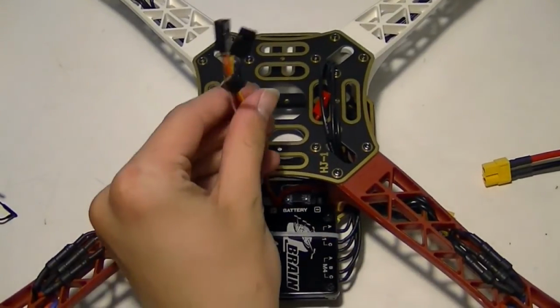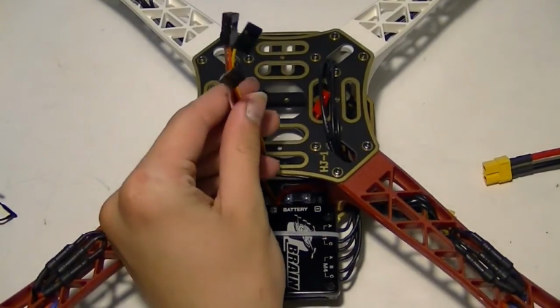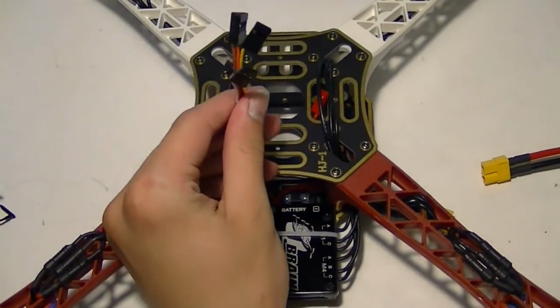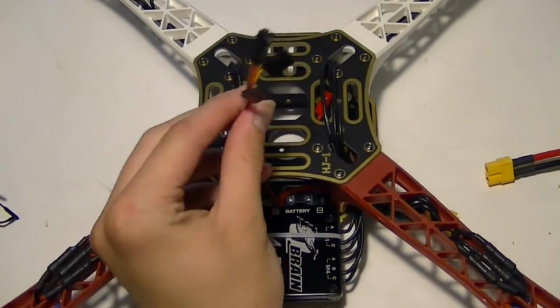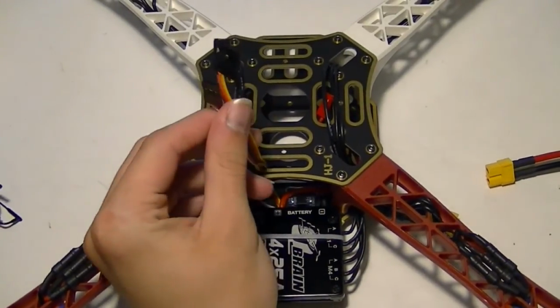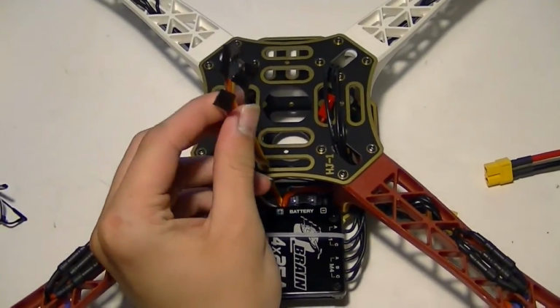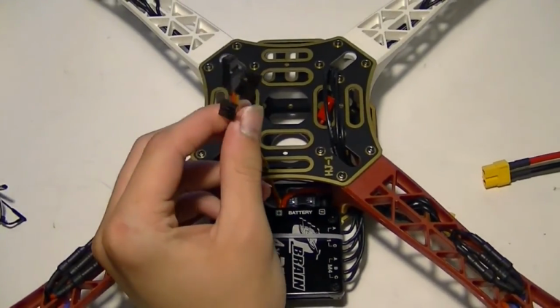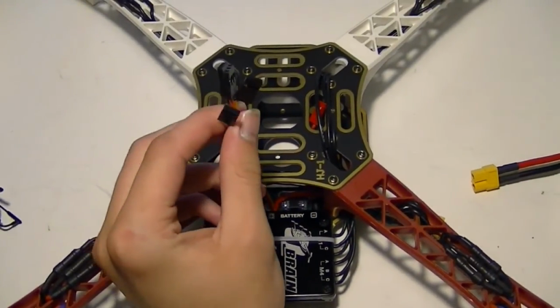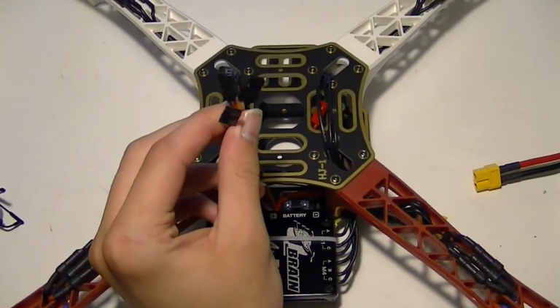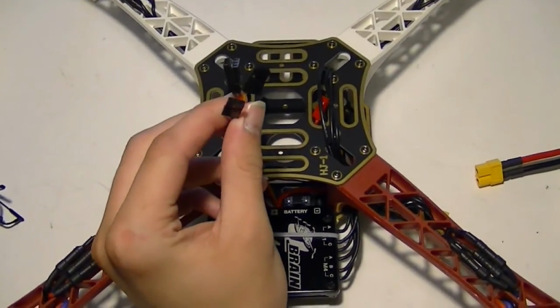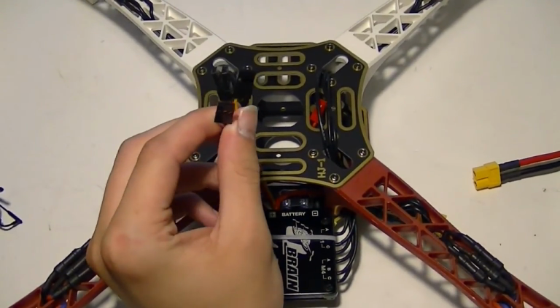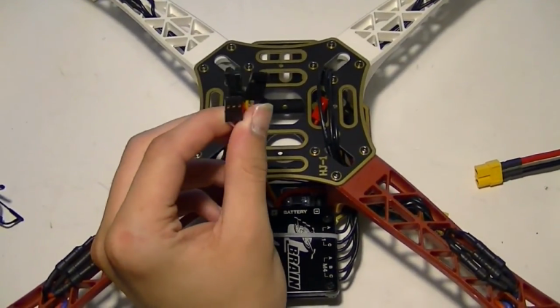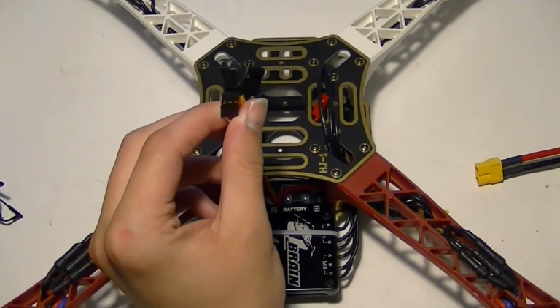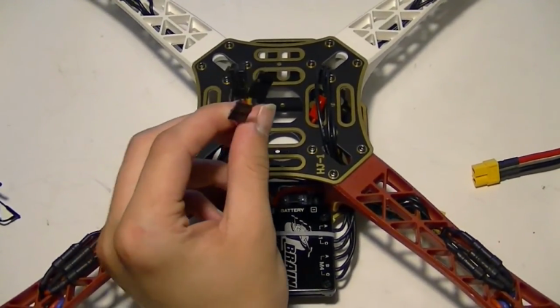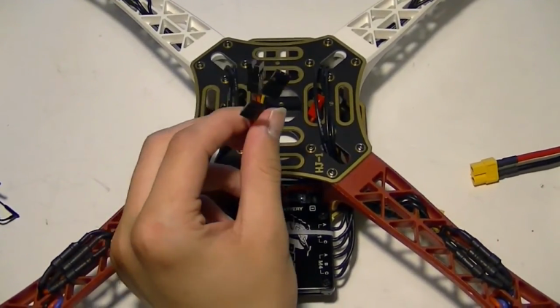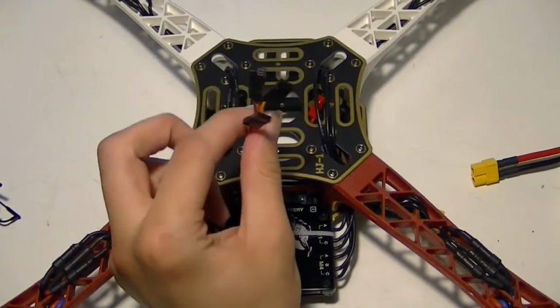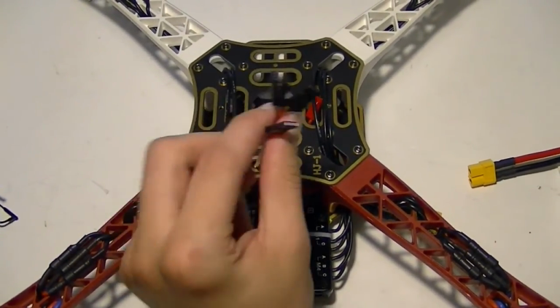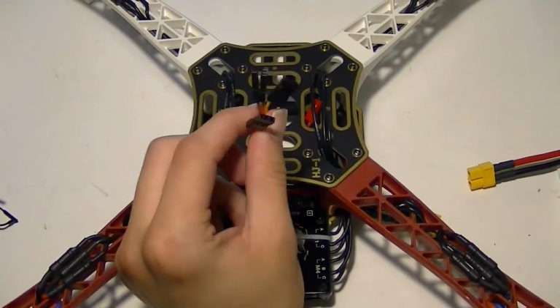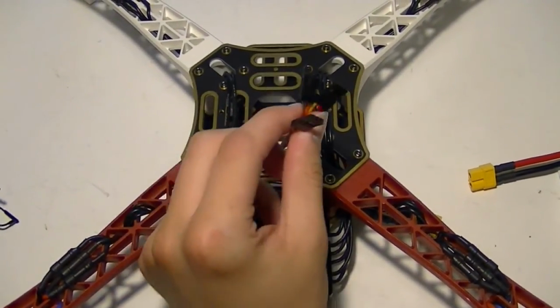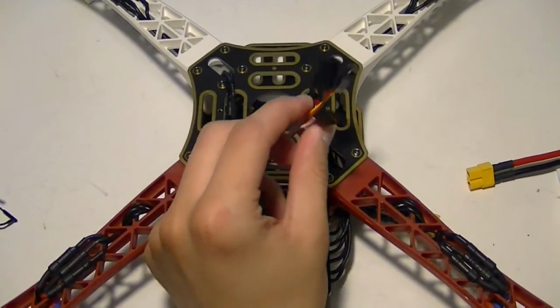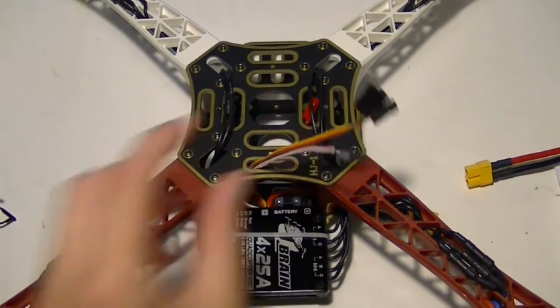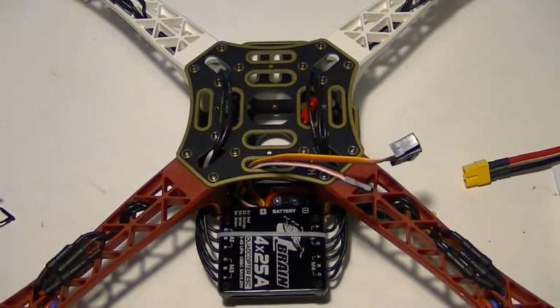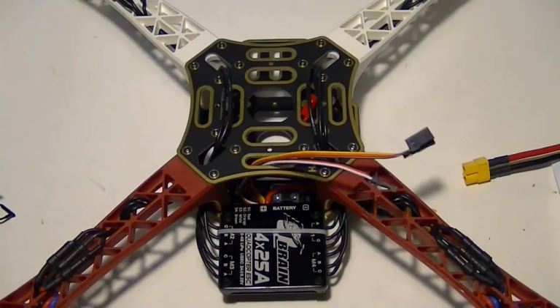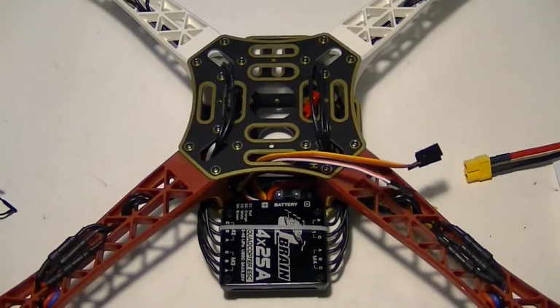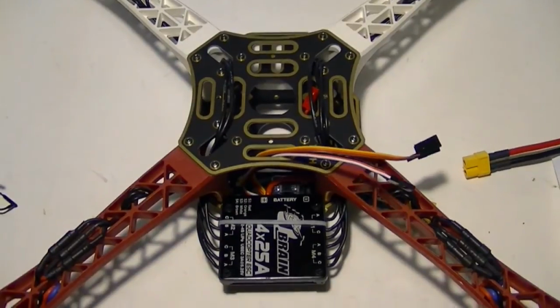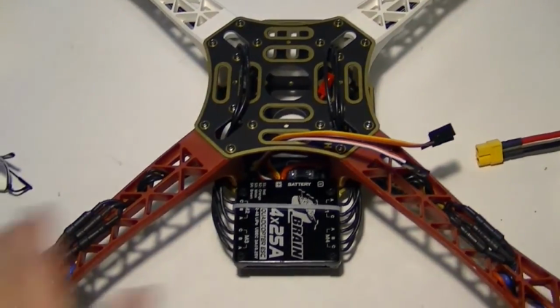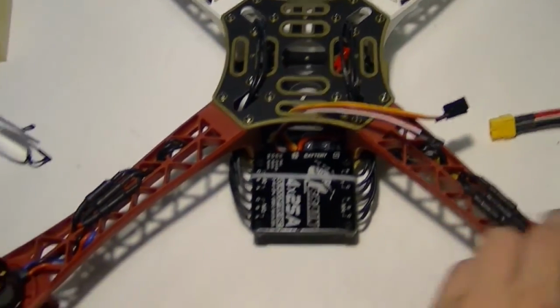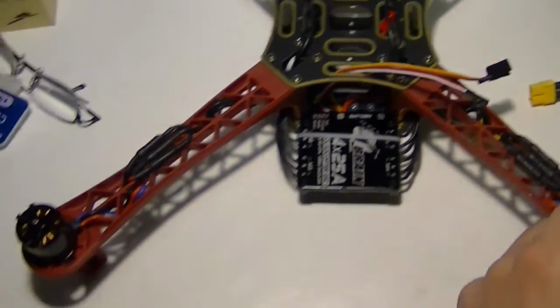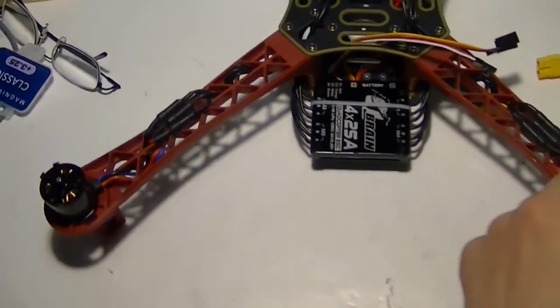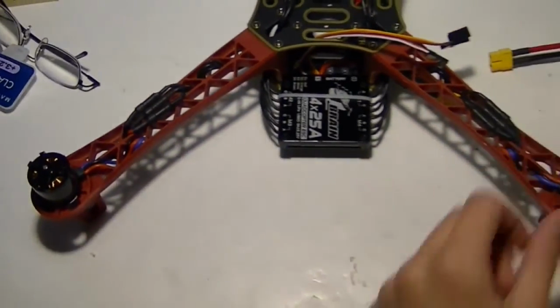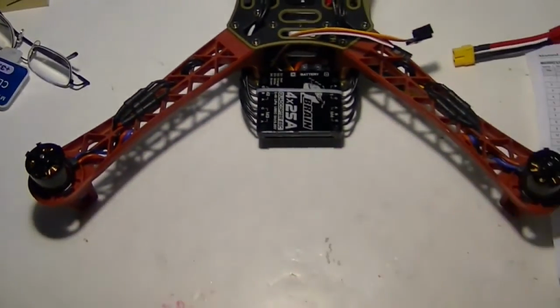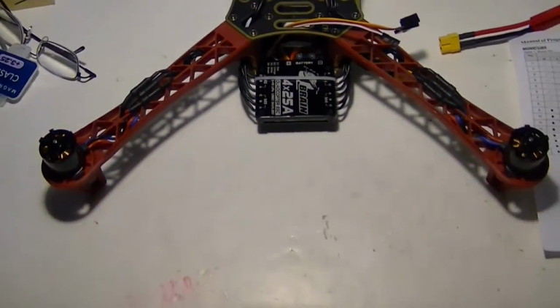Next we need to hook this to a KK2 and see if we can get anything working. We also need to check to see if the motors are going the right direction.